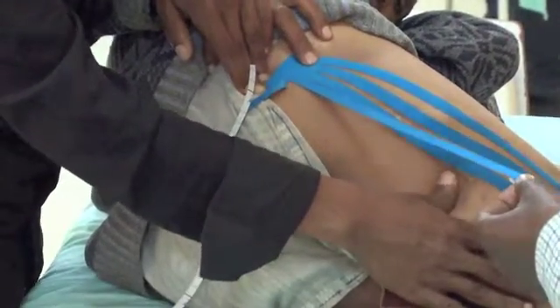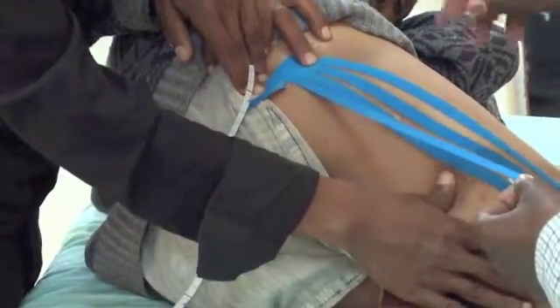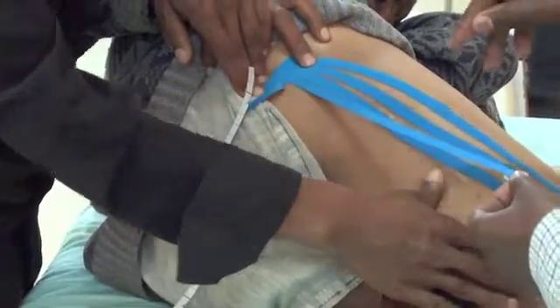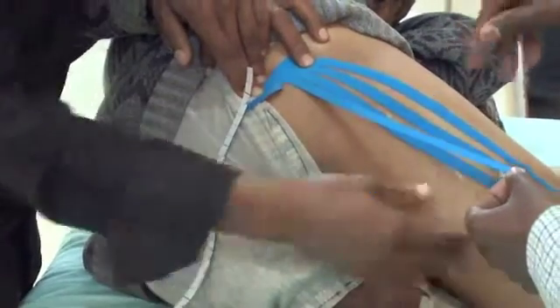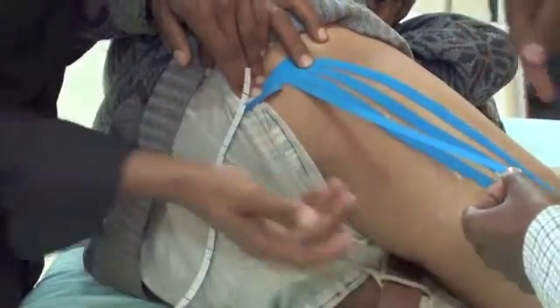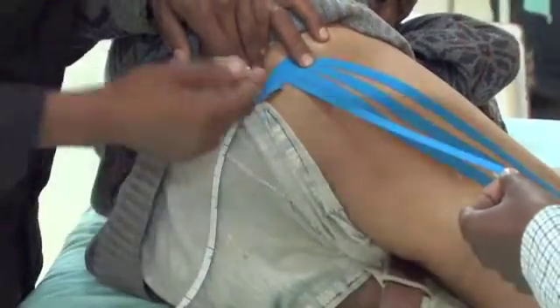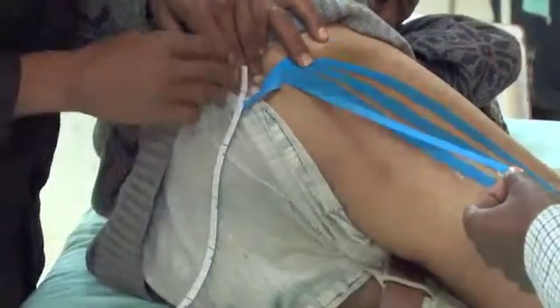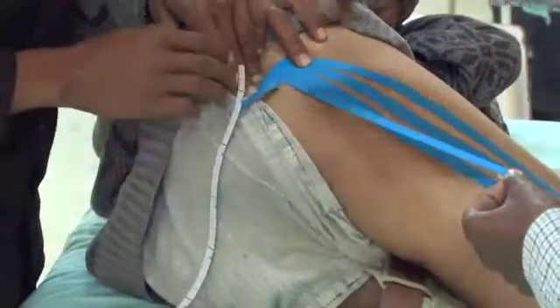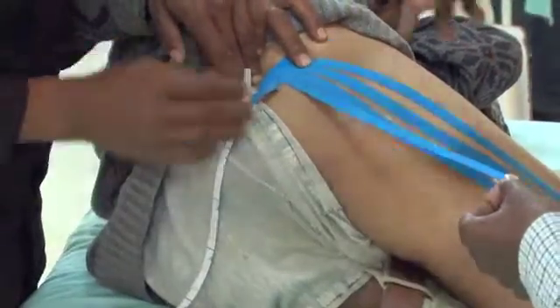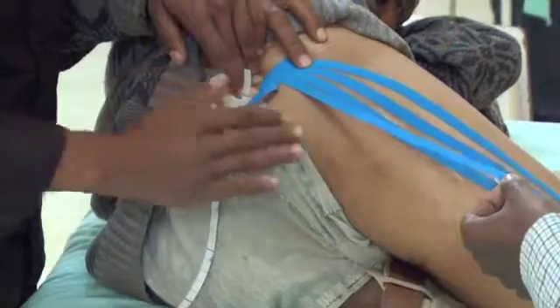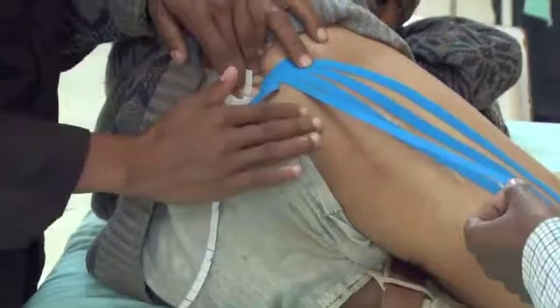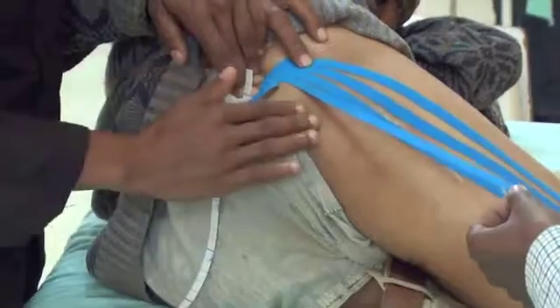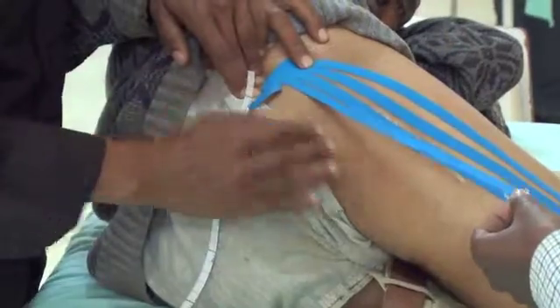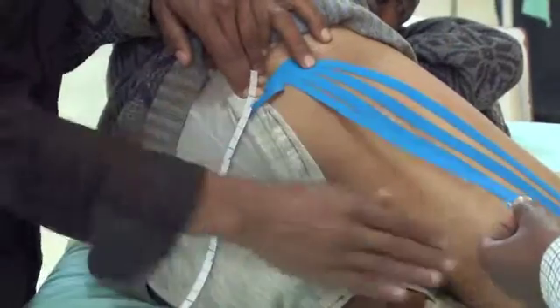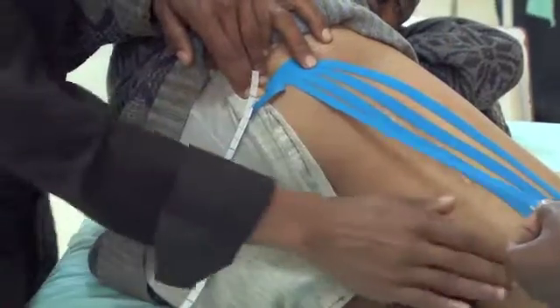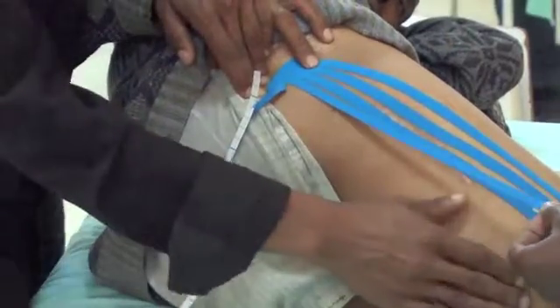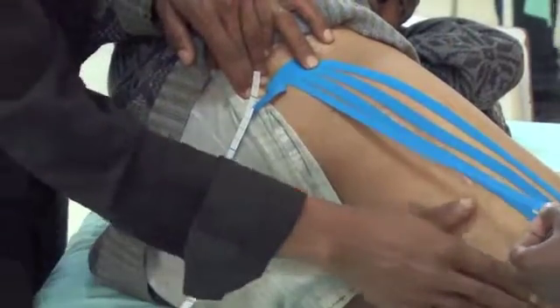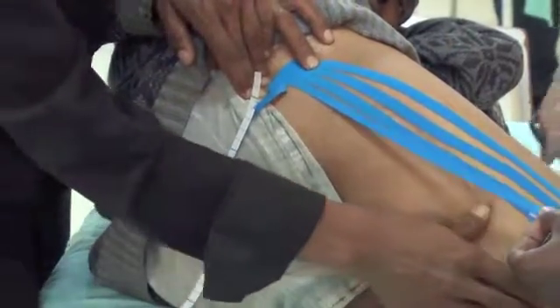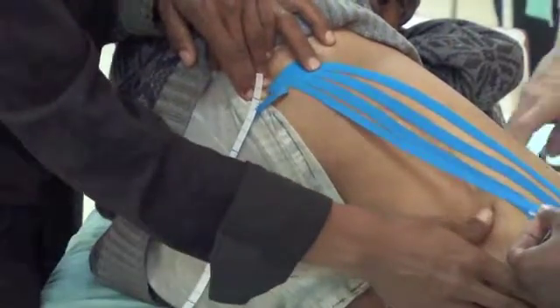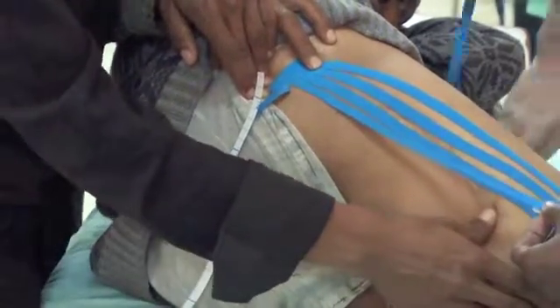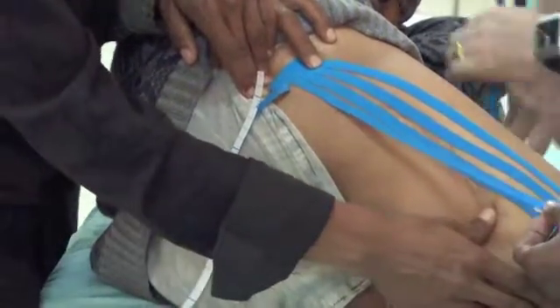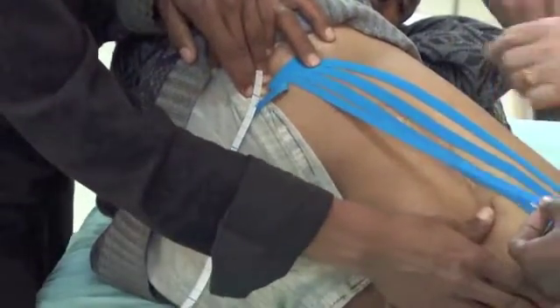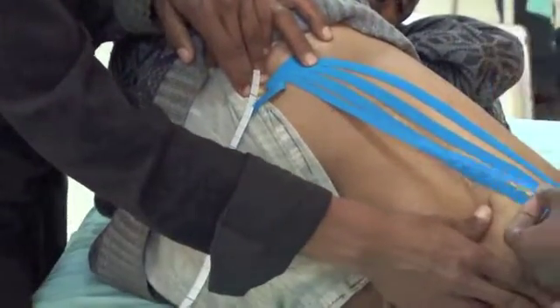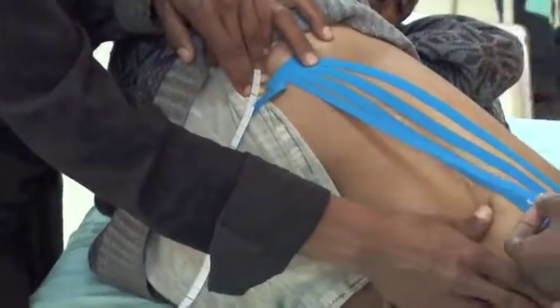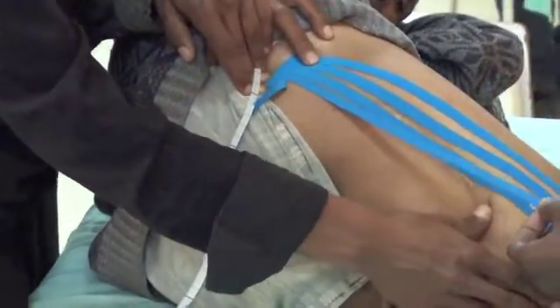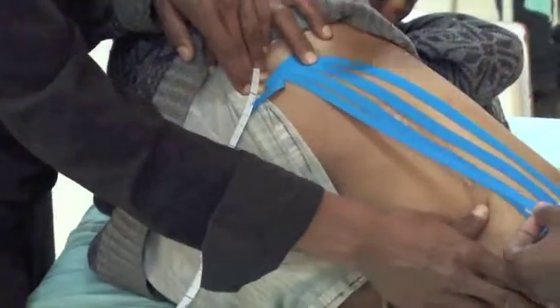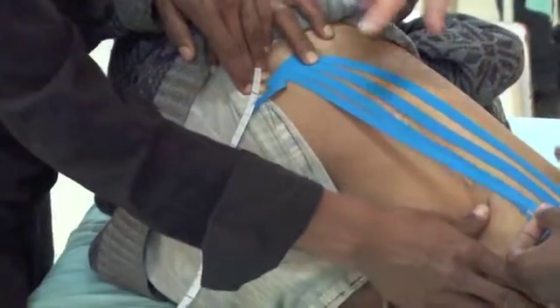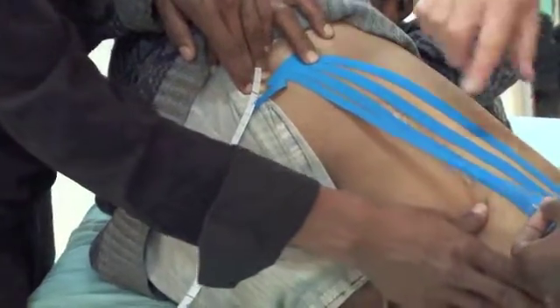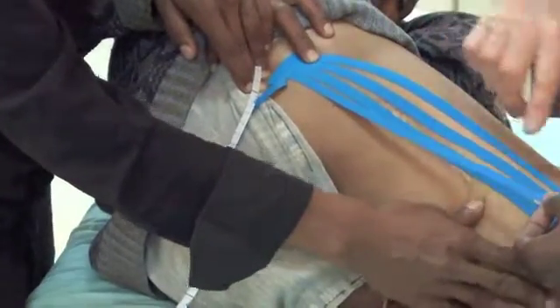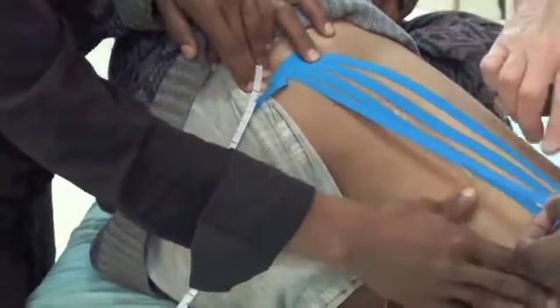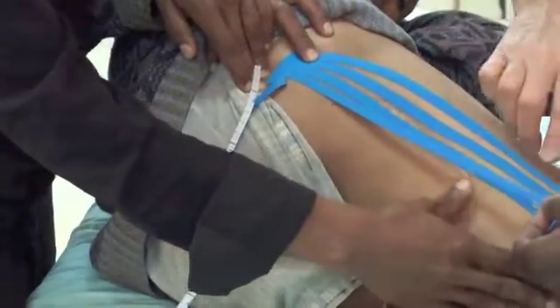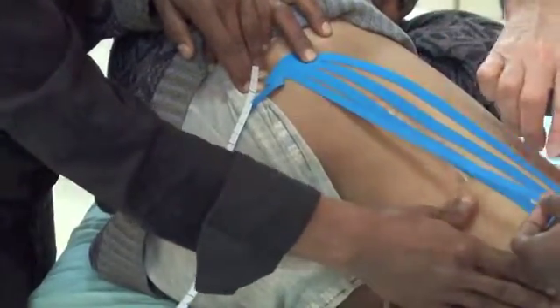Stretch up, stretch down. There you go. He will help. You don't stretch.